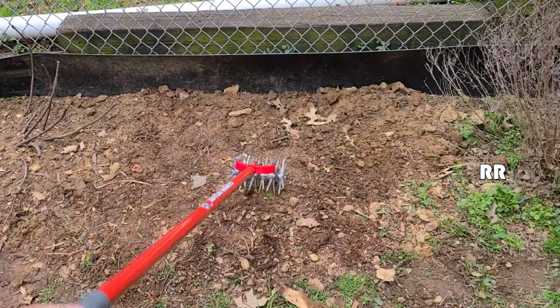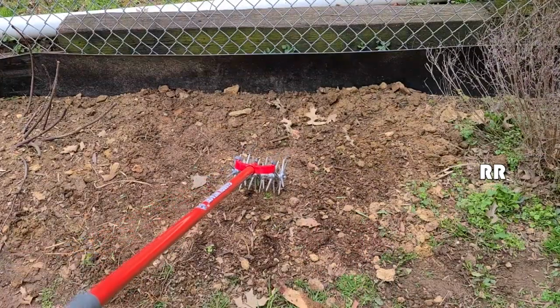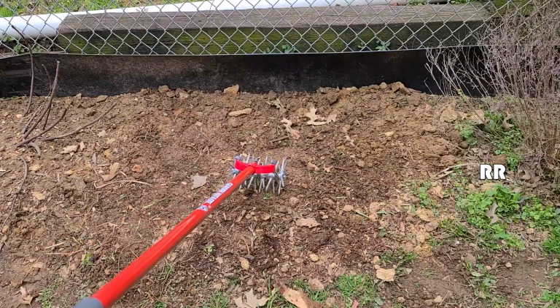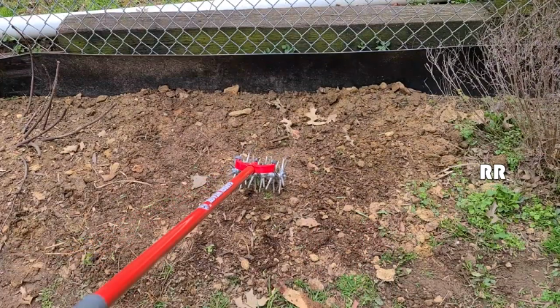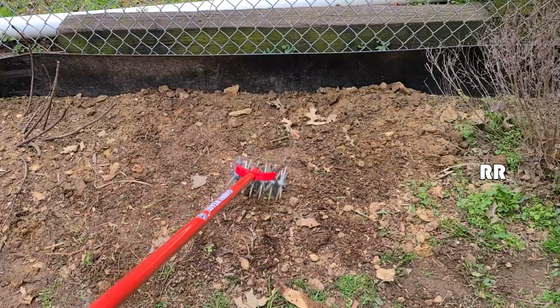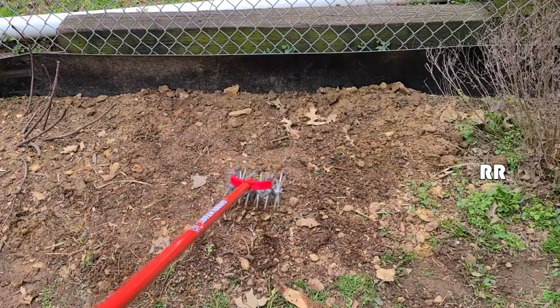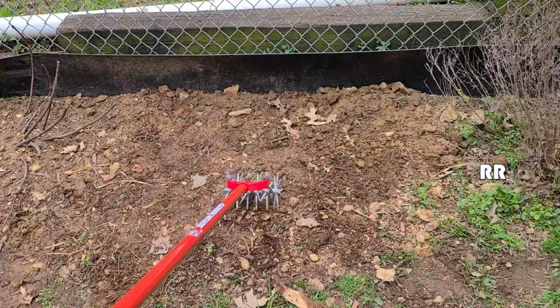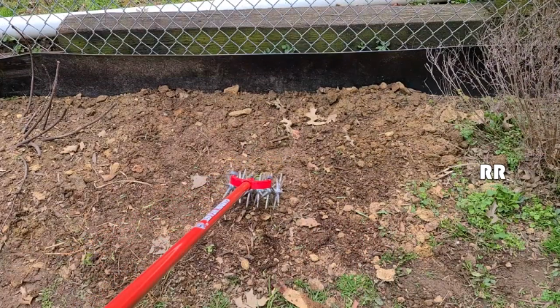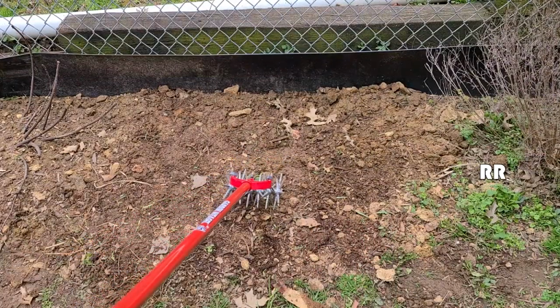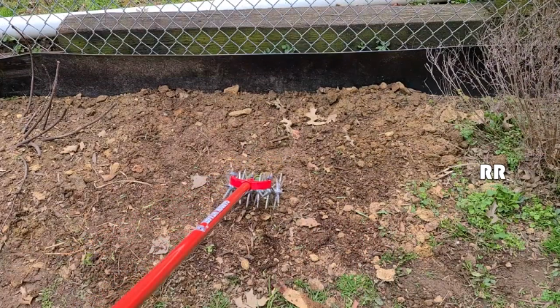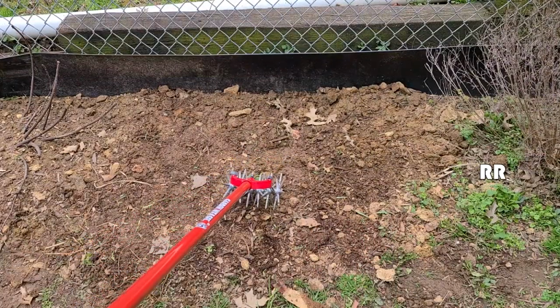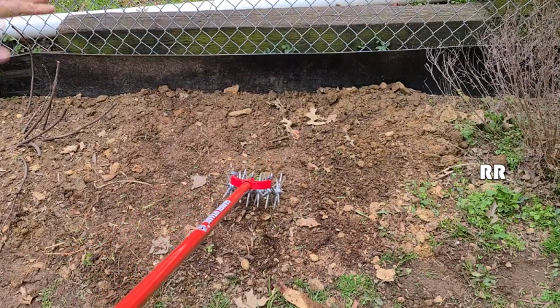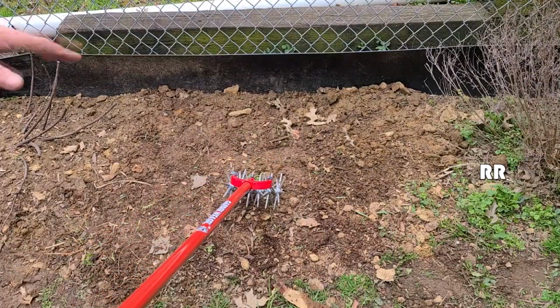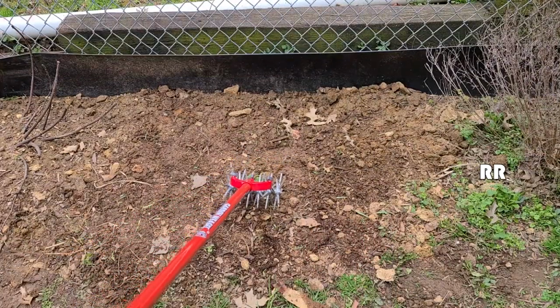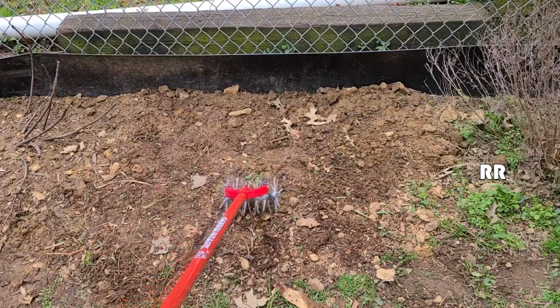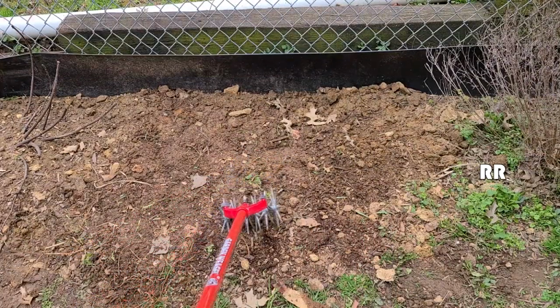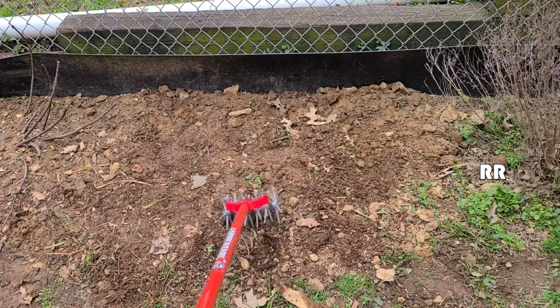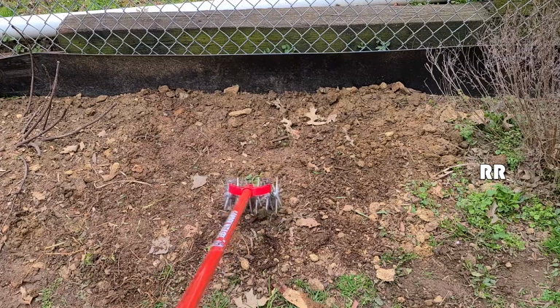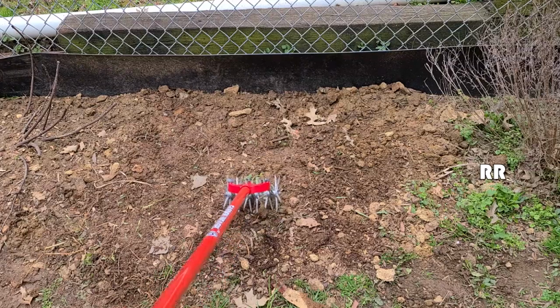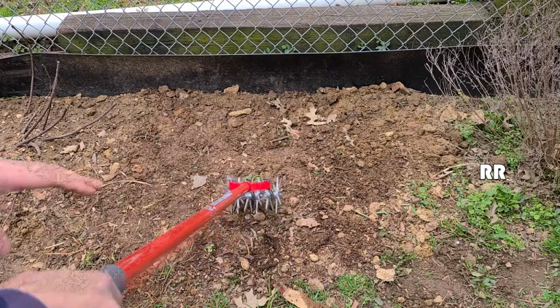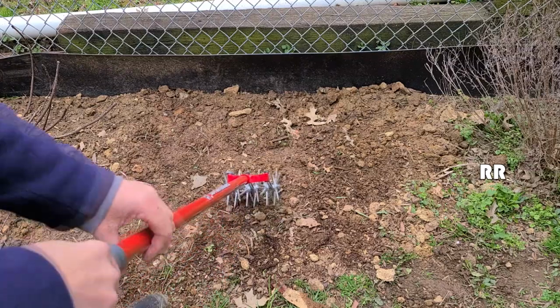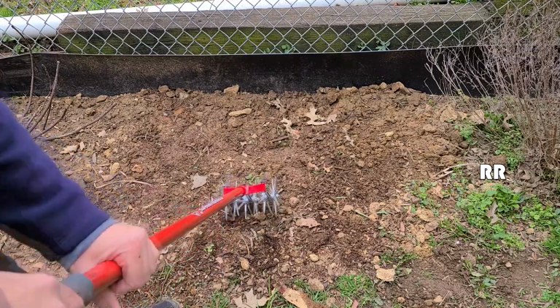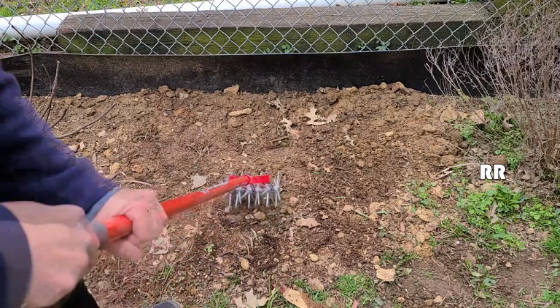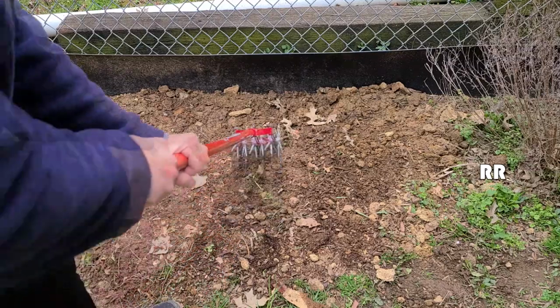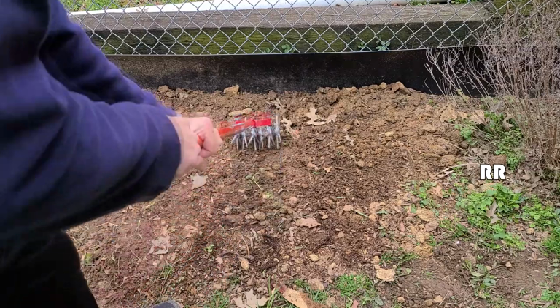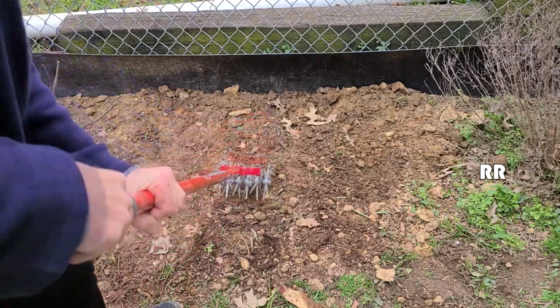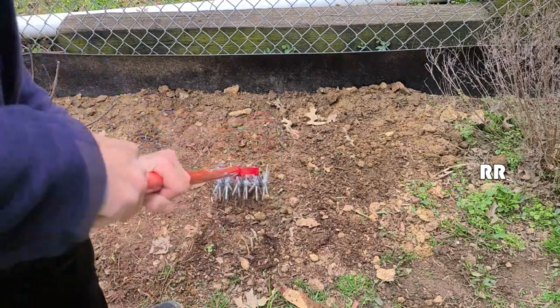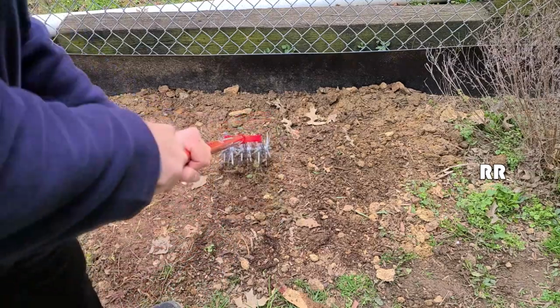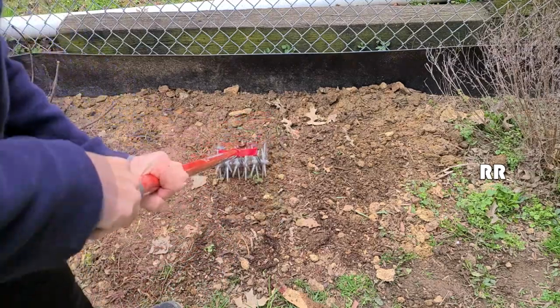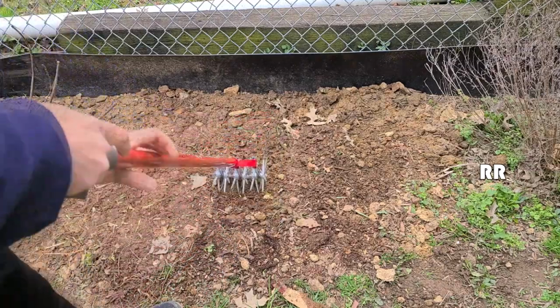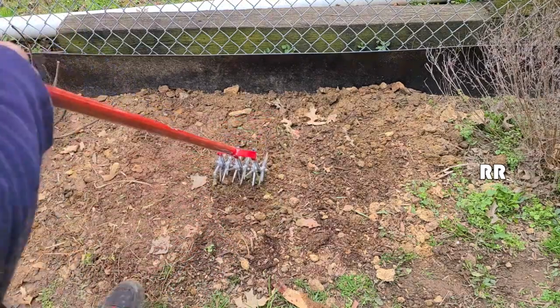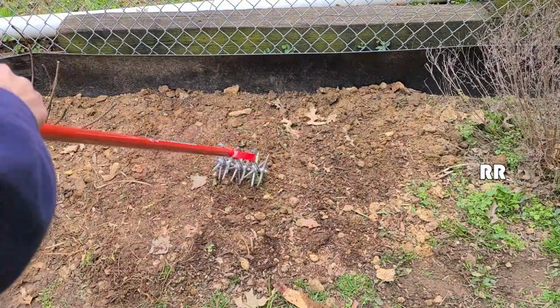The area I want to cultivate — I don't have a whole lot going on right now, I'm going to plant some stuff later since it's still early — but I just want to give you an idea of how this works.